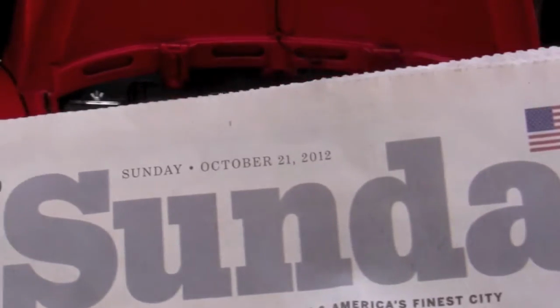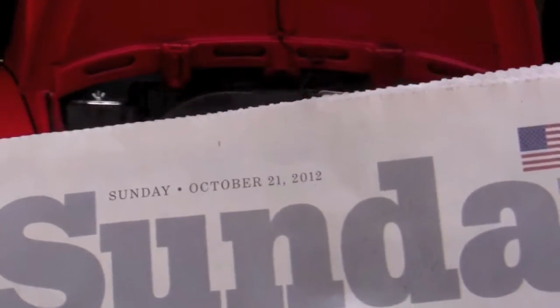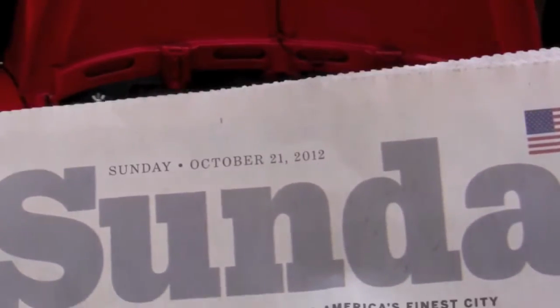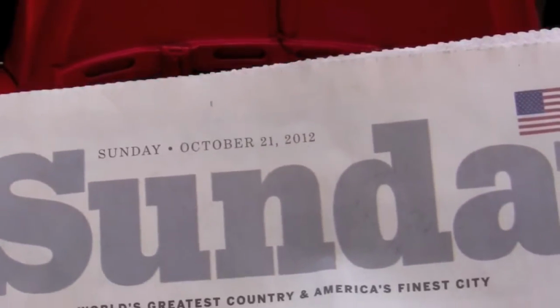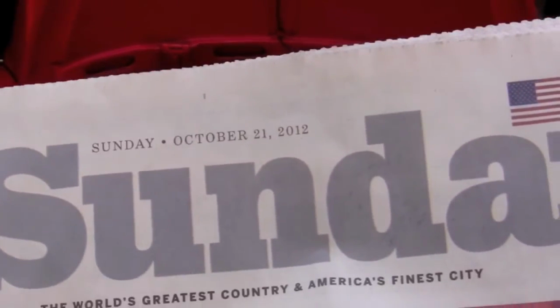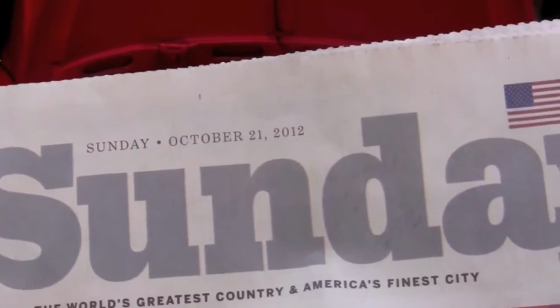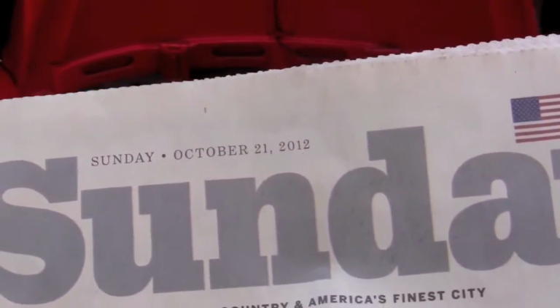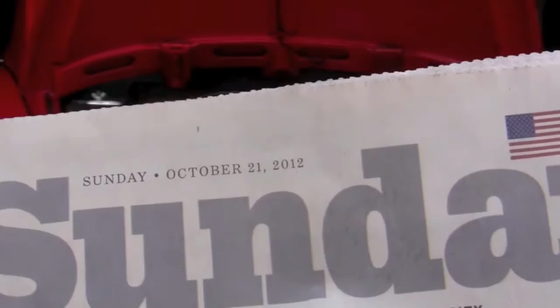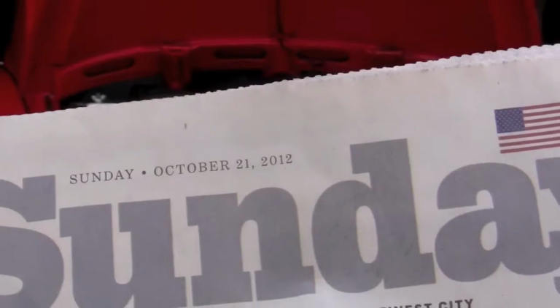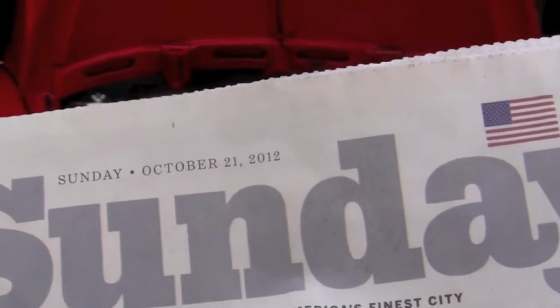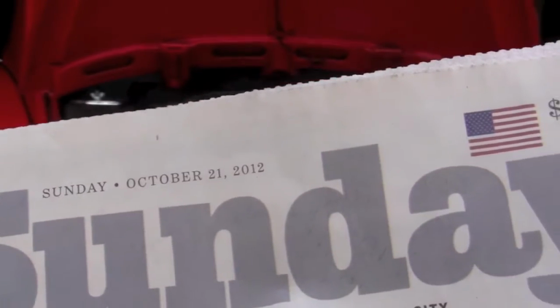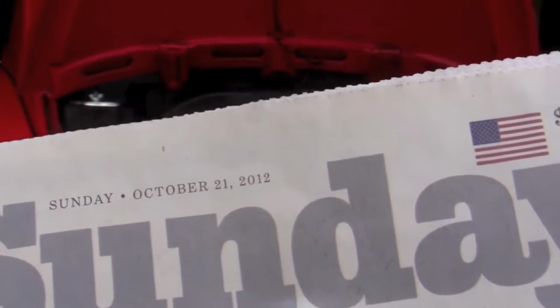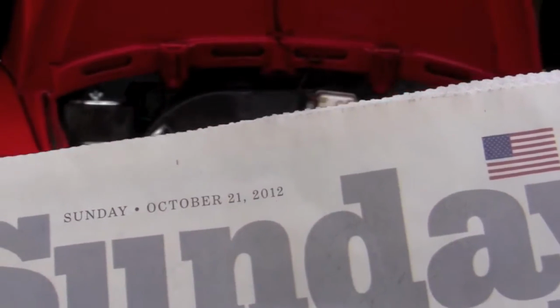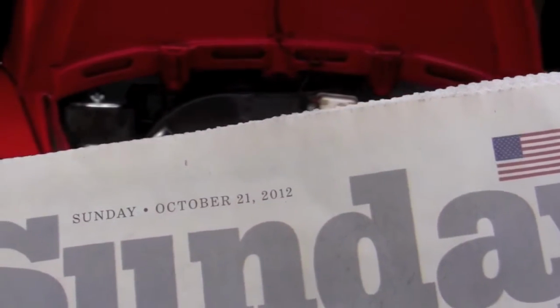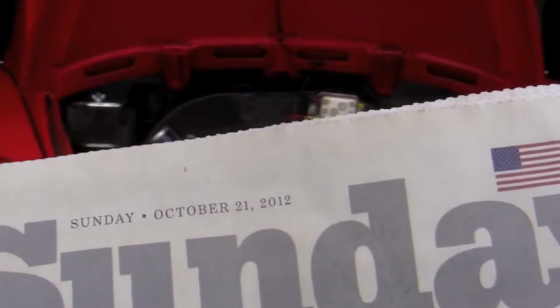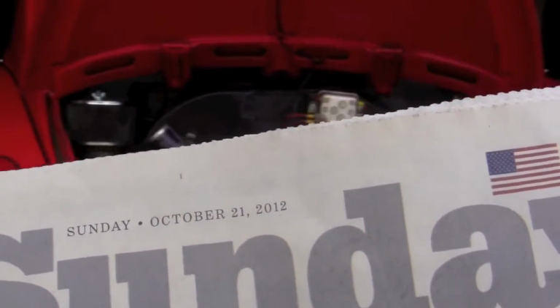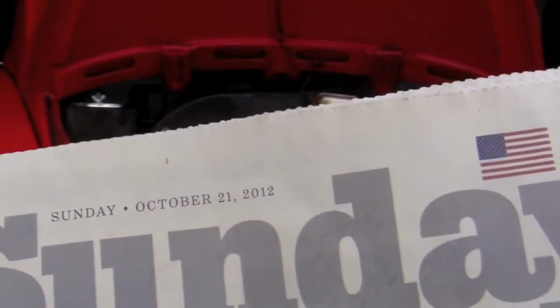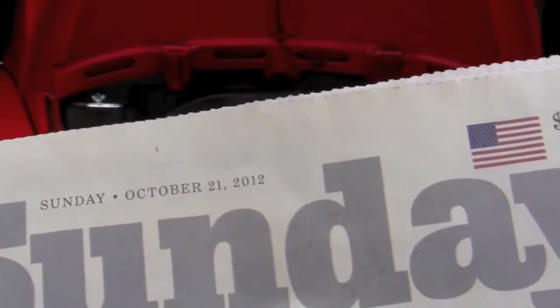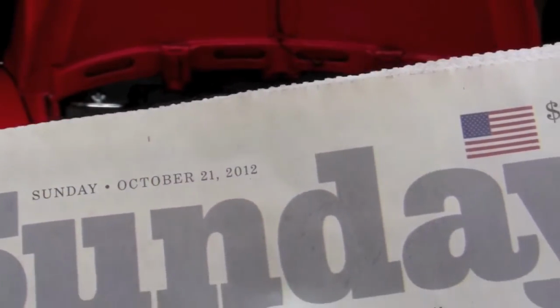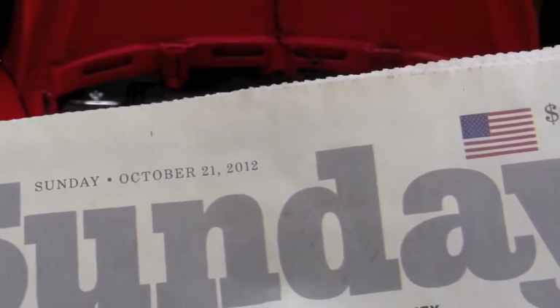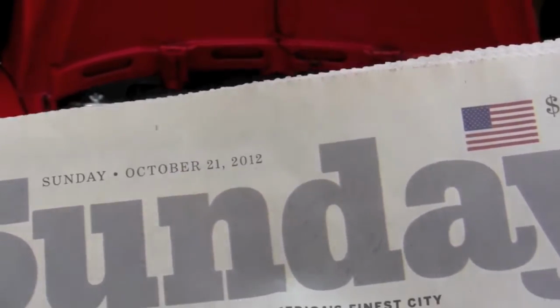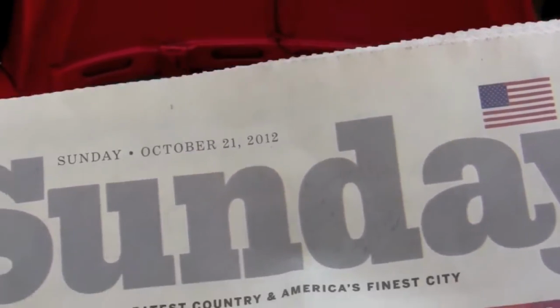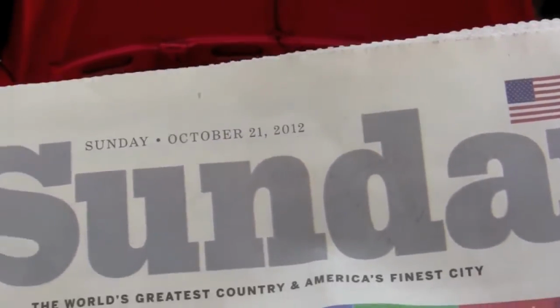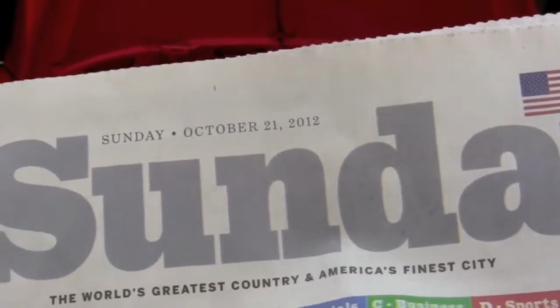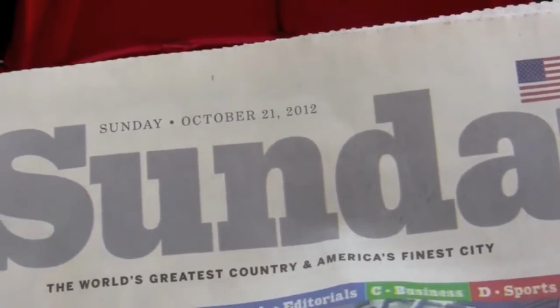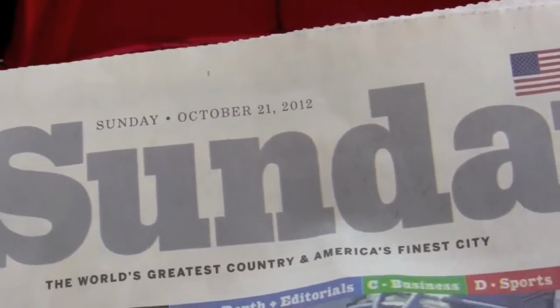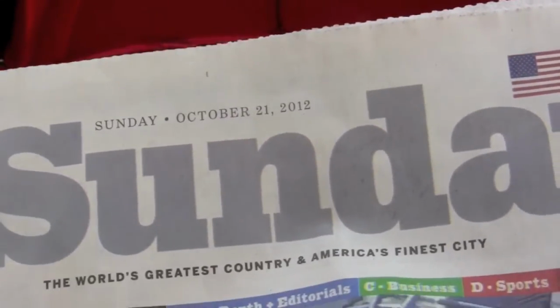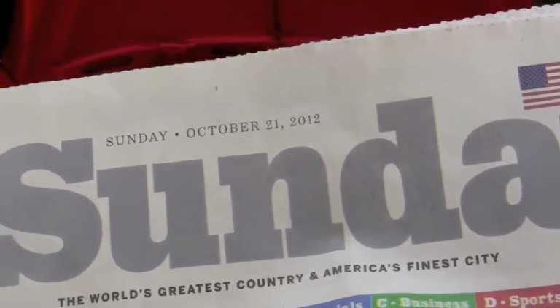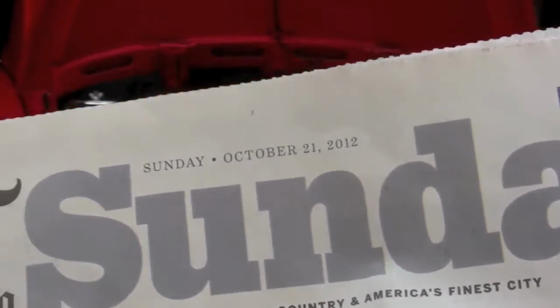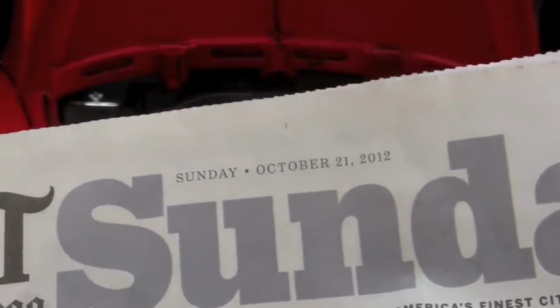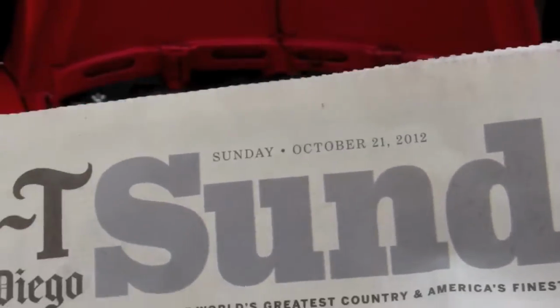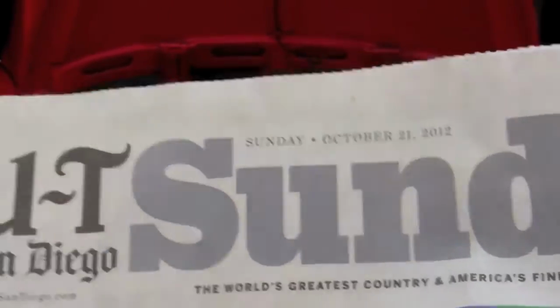I'm going to put this on eBay. Today's Sunday, October the 21st. Let's start it up.